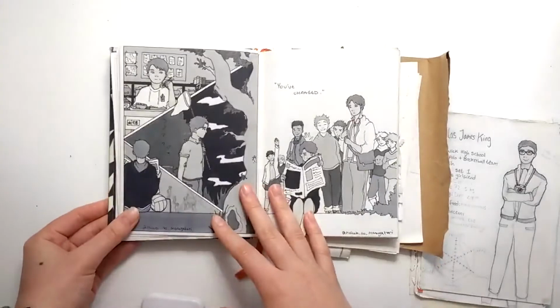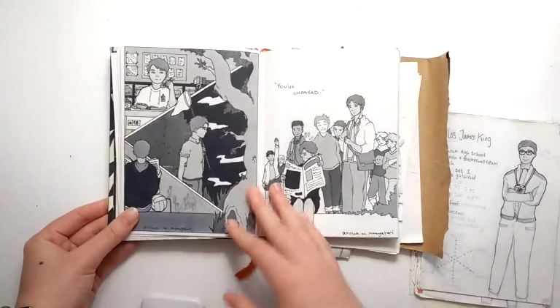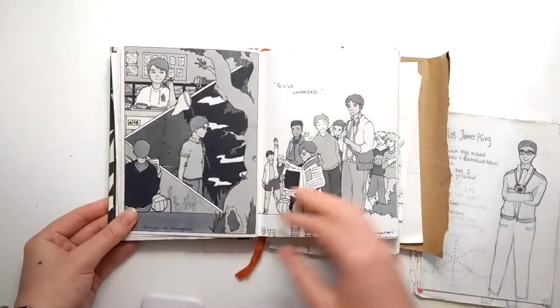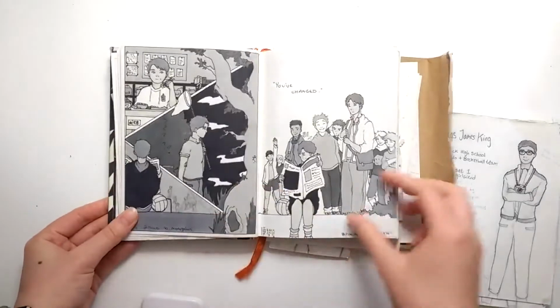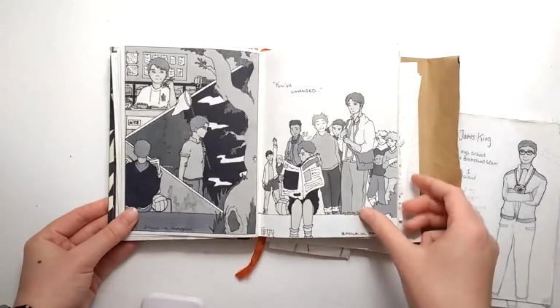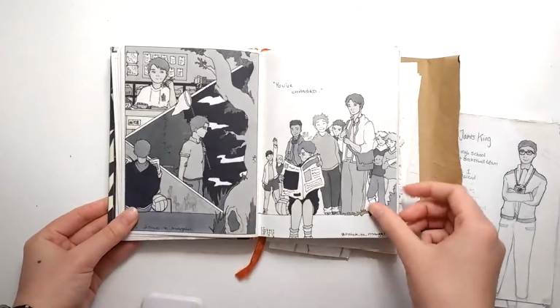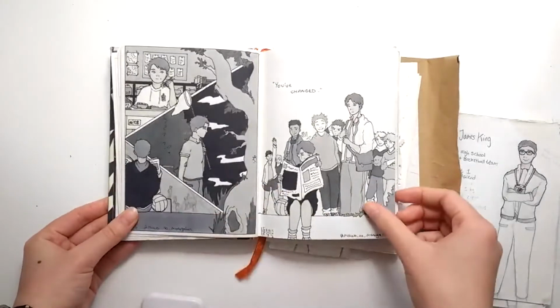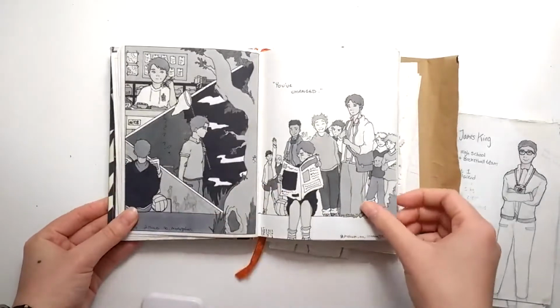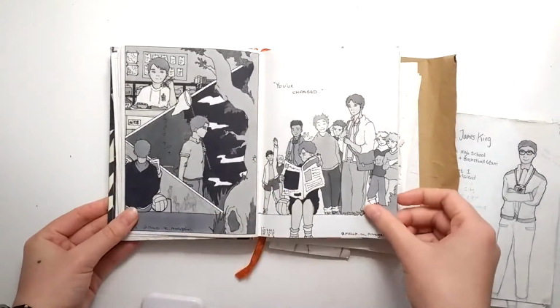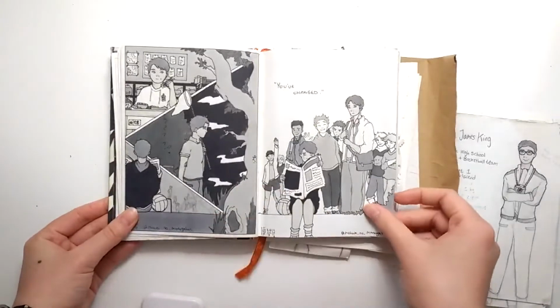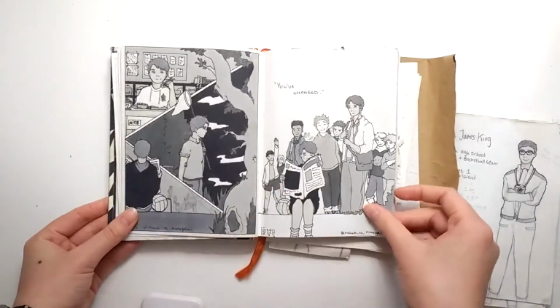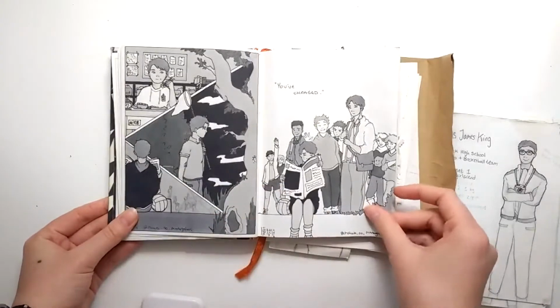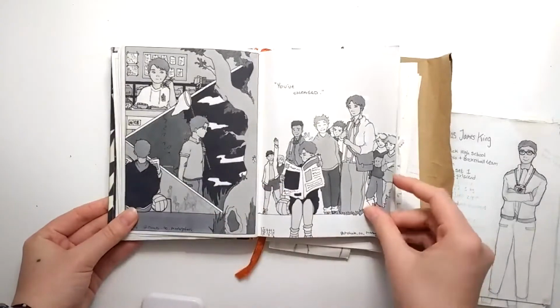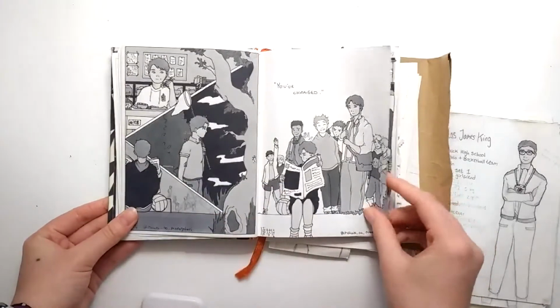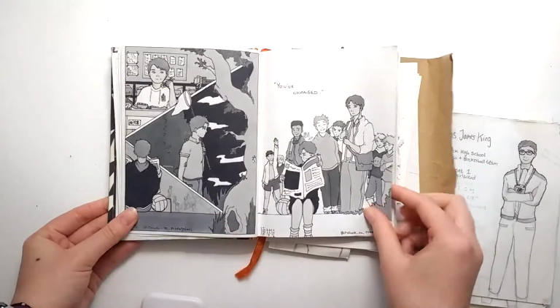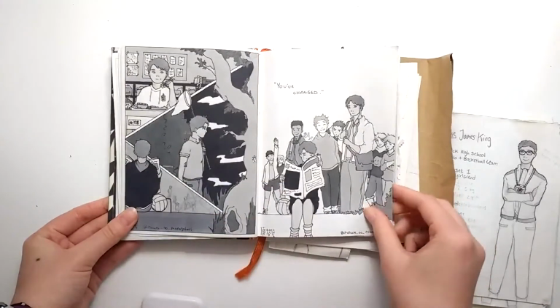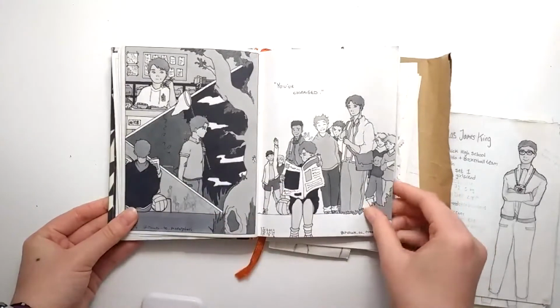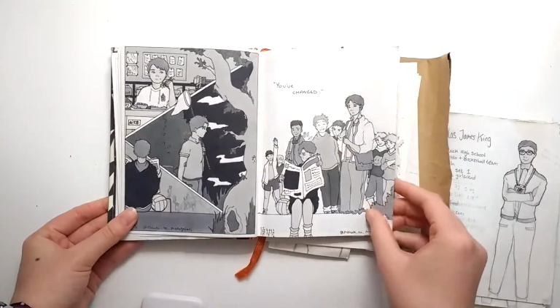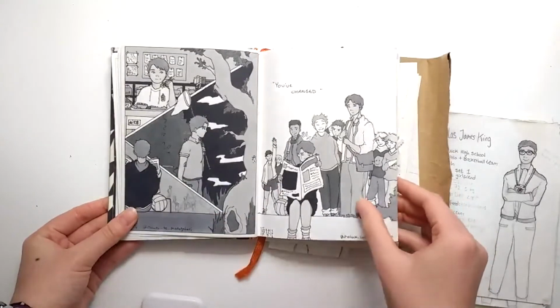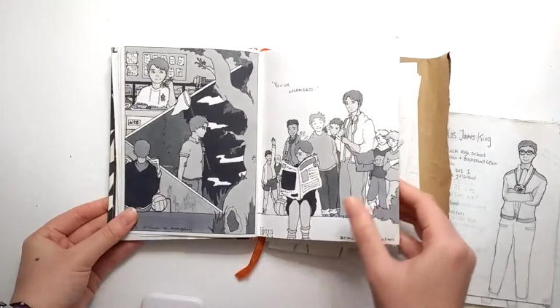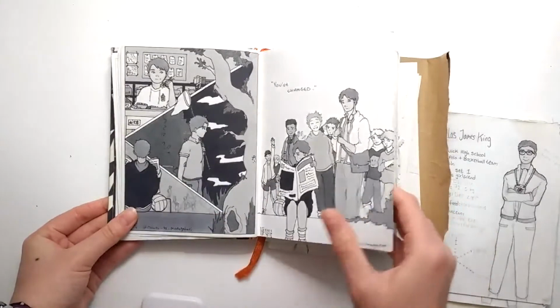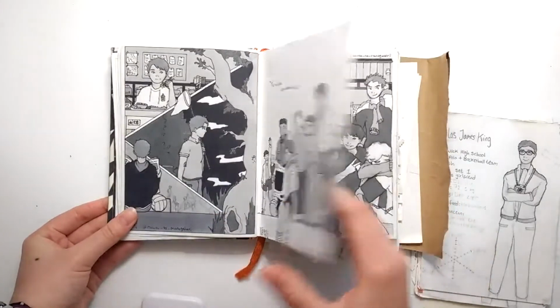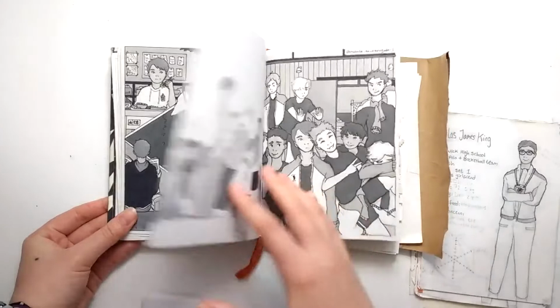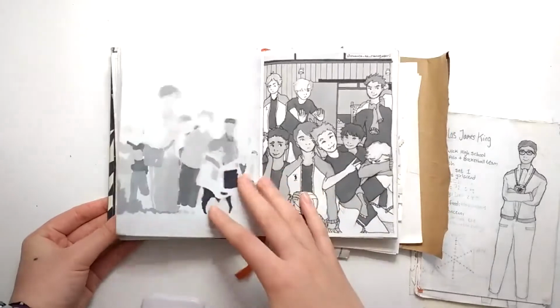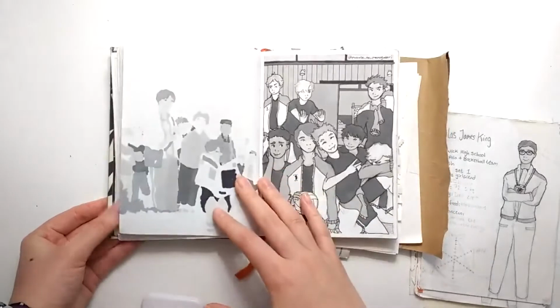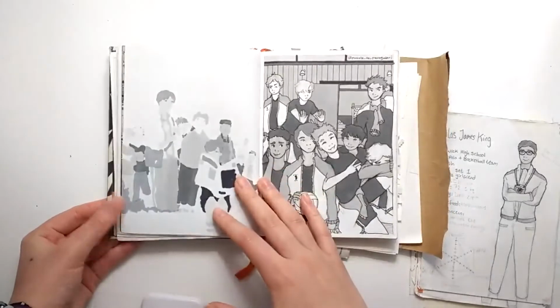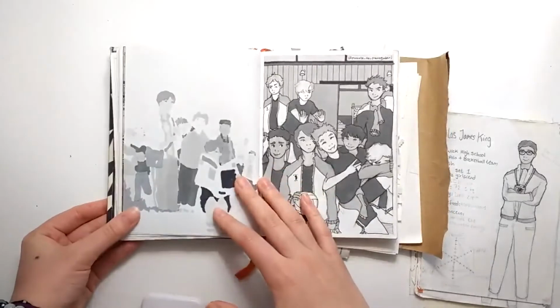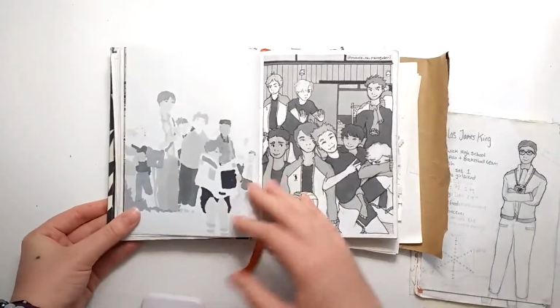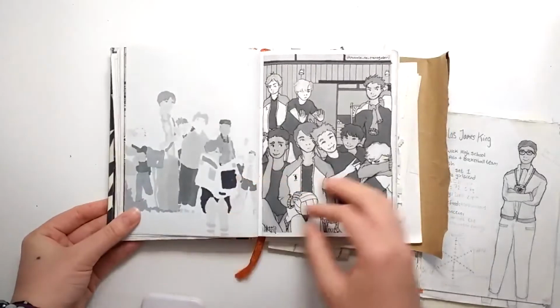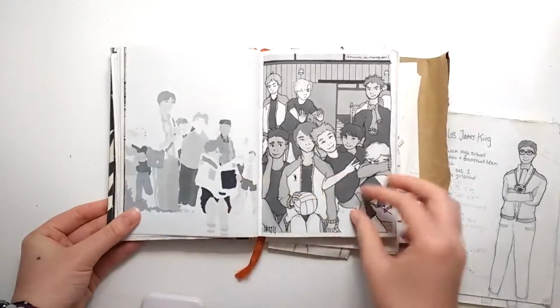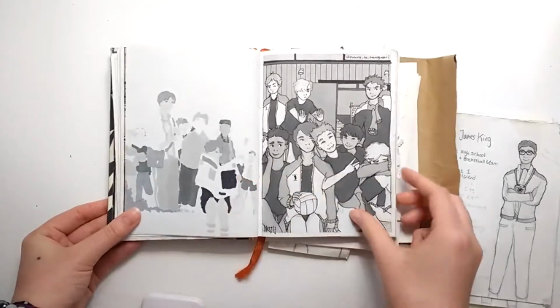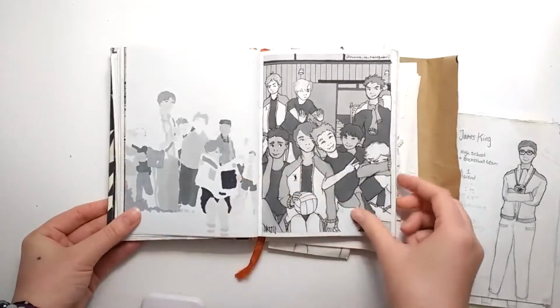A lot of these drawings were of Ushijima Miik — Ushijima, the character from Haikyuu.